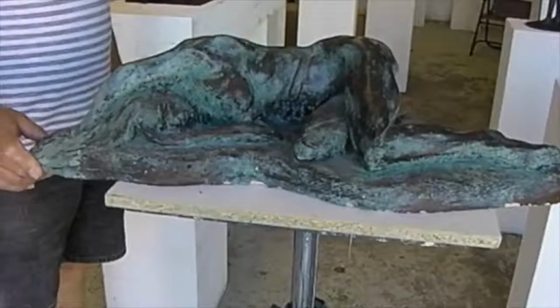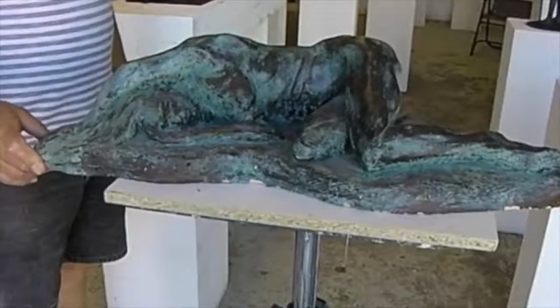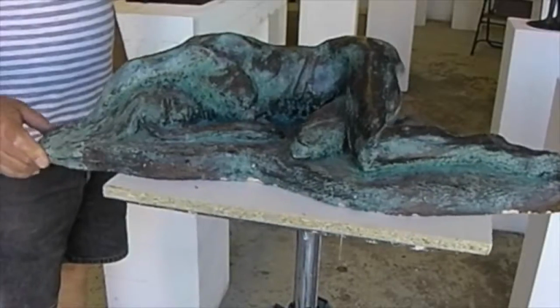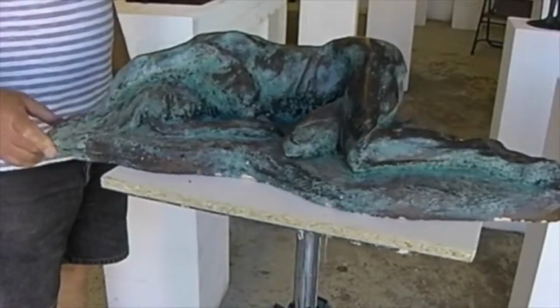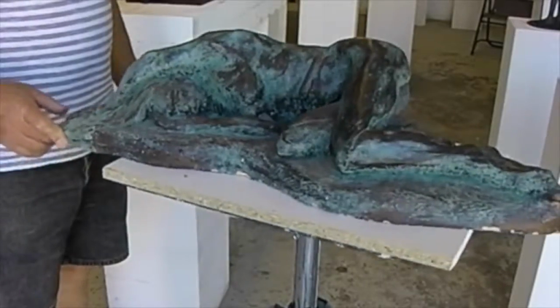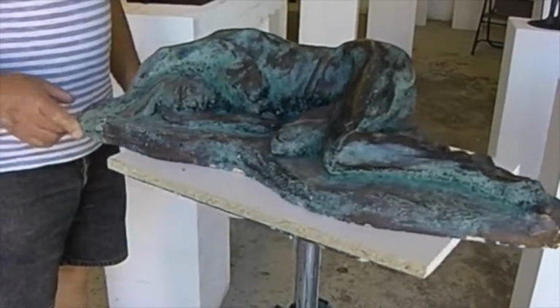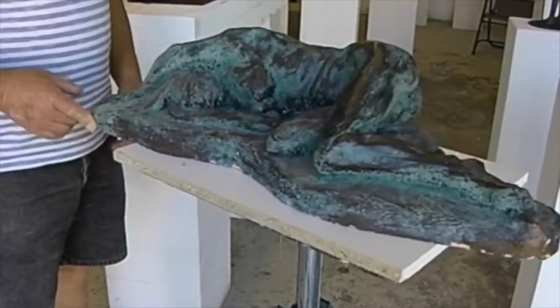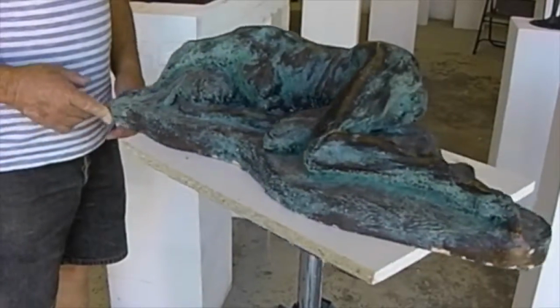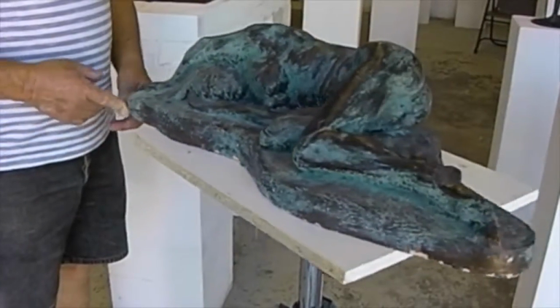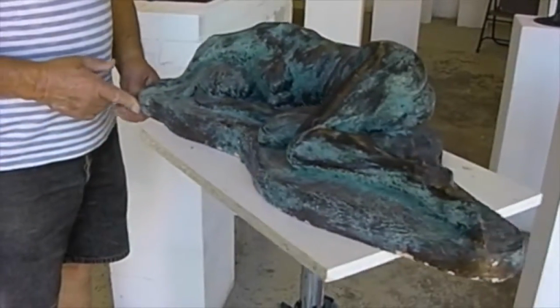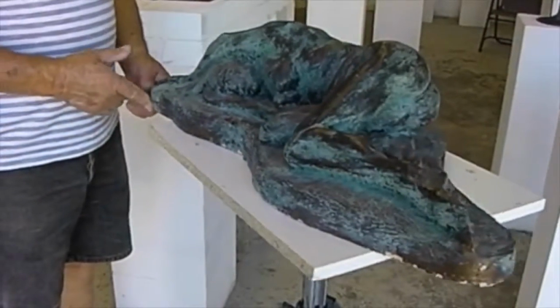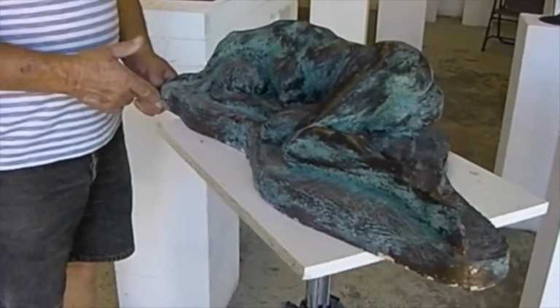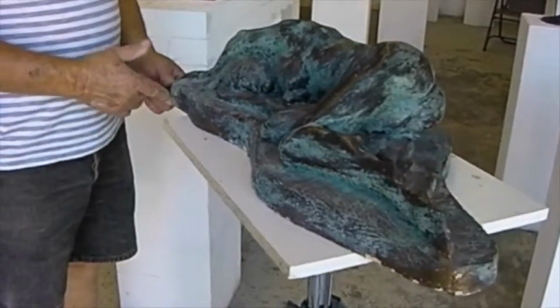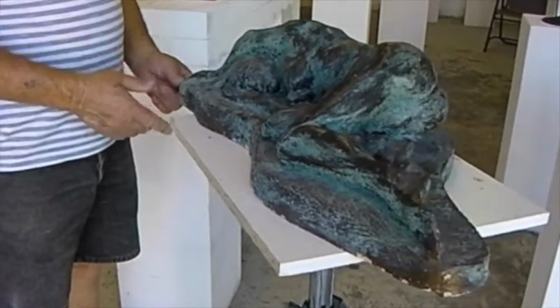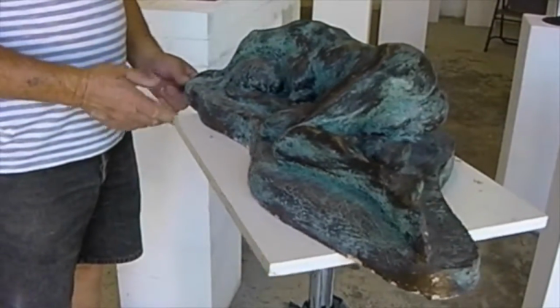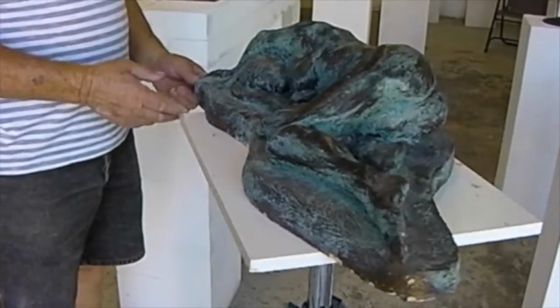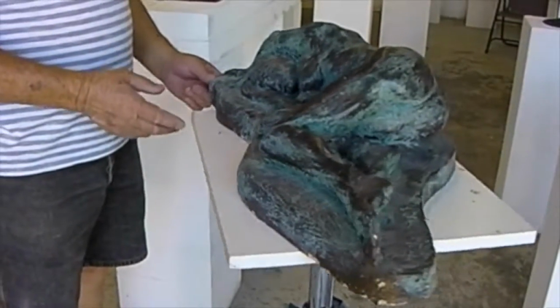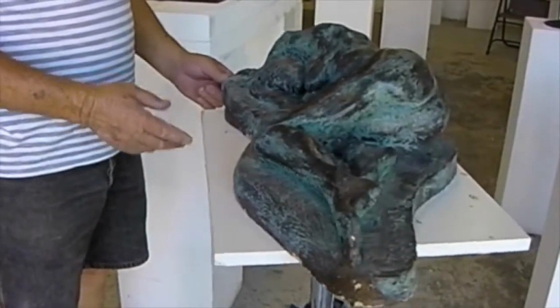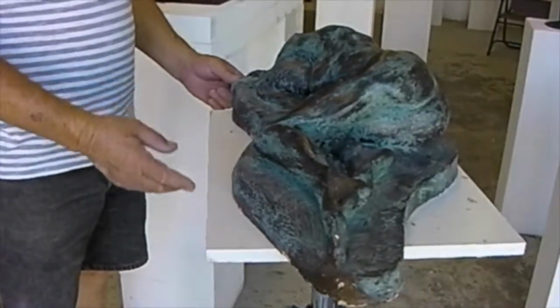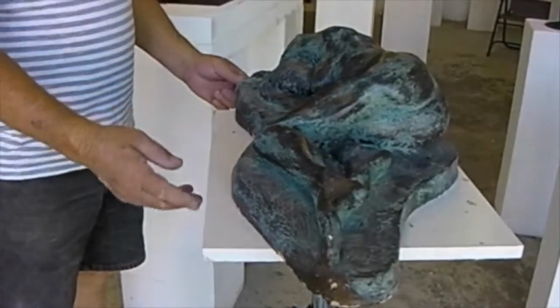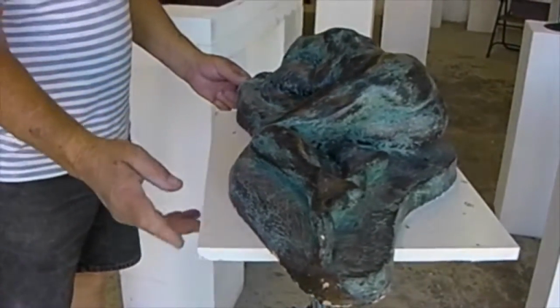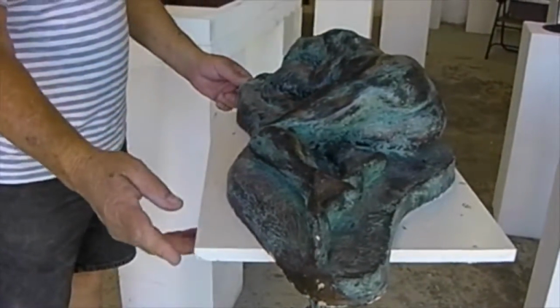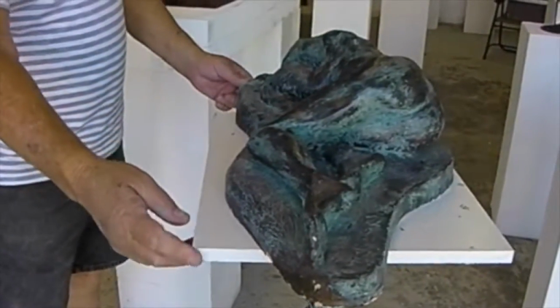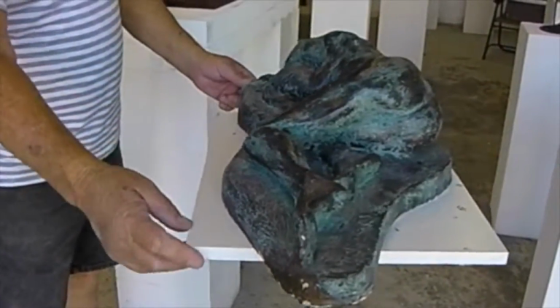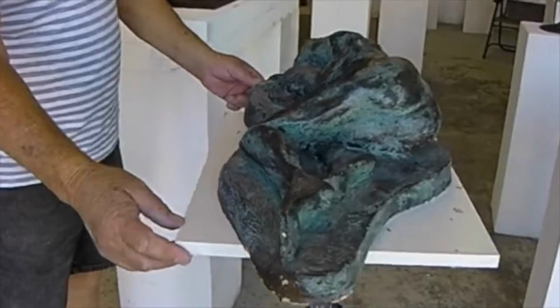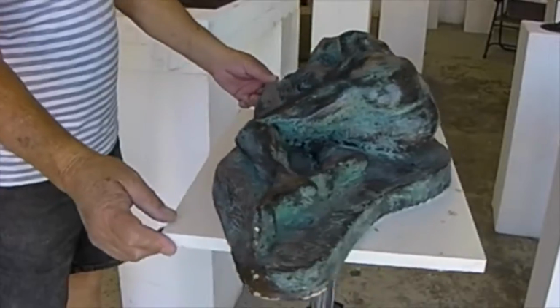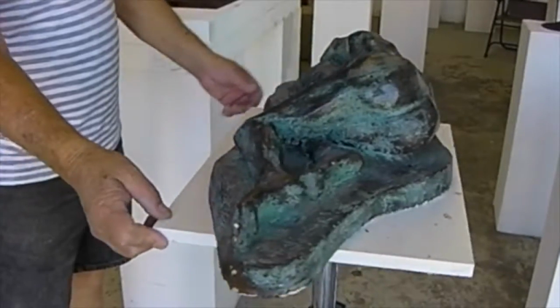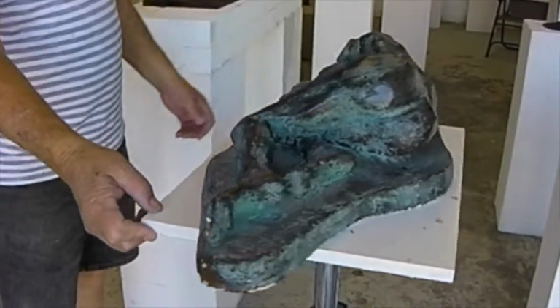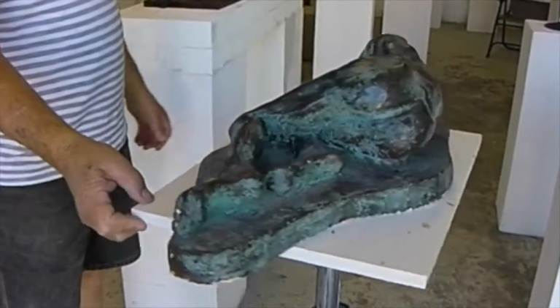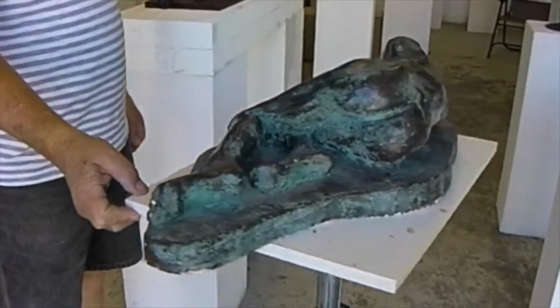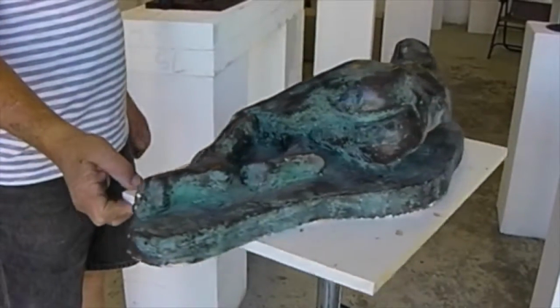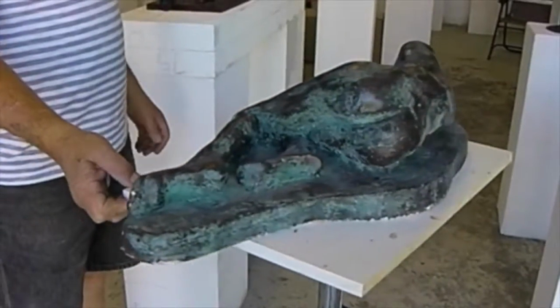There's a model I made of Dimity, who was a former model for me many, many years ago.